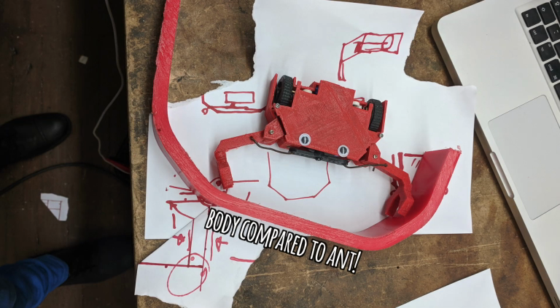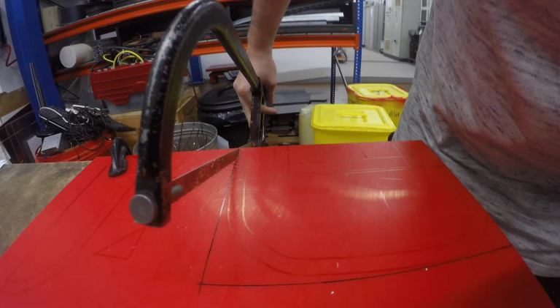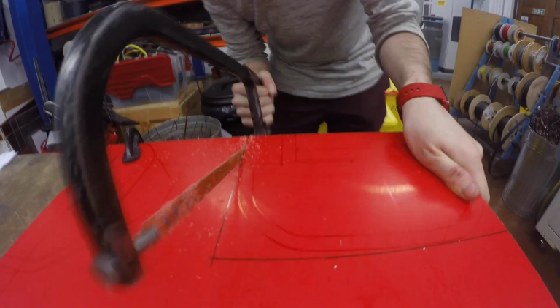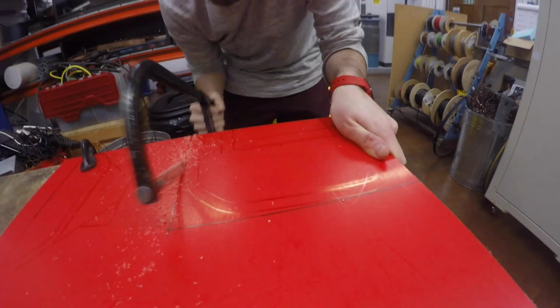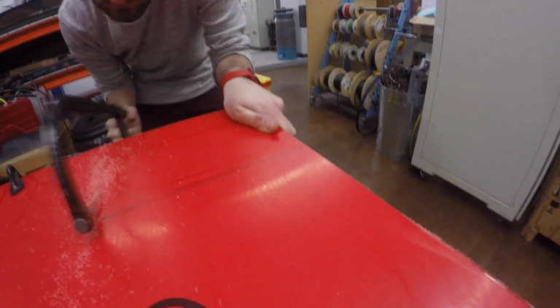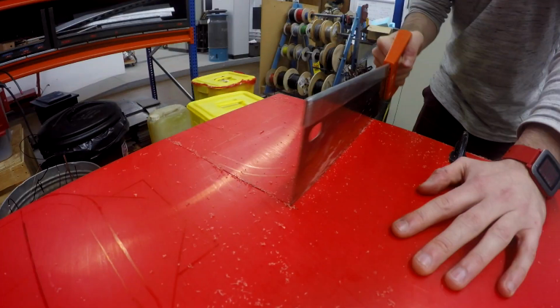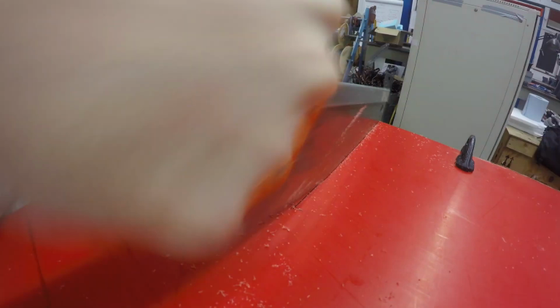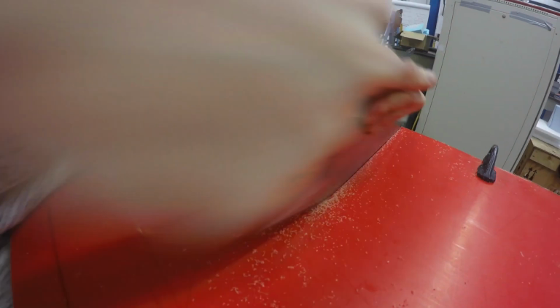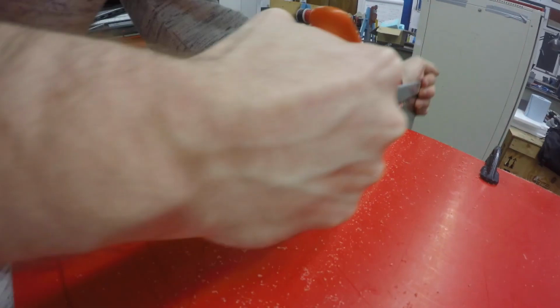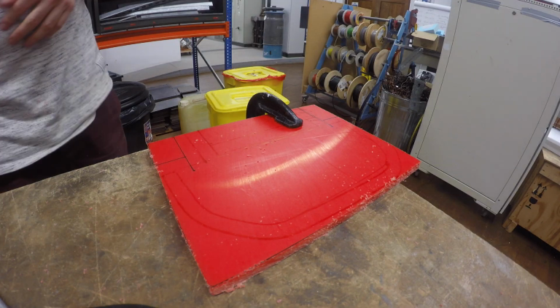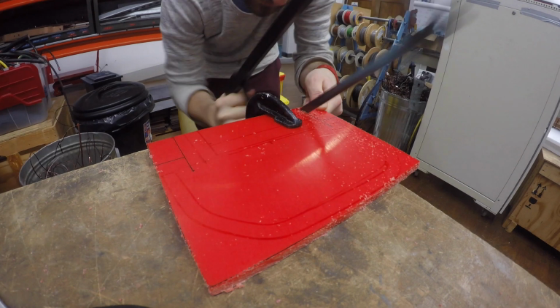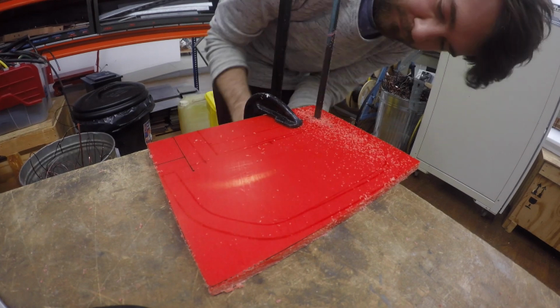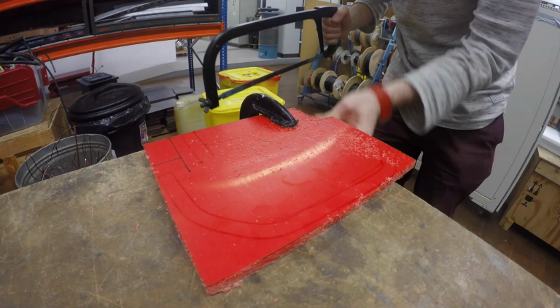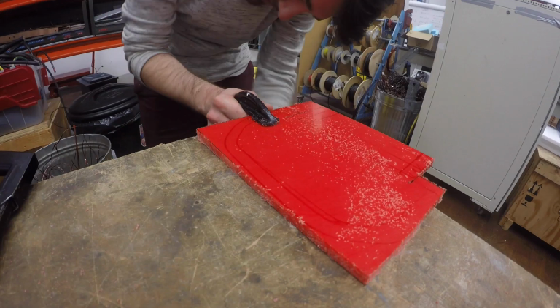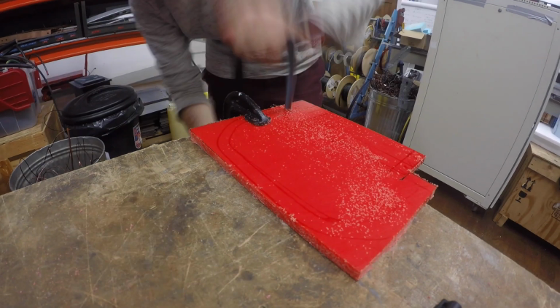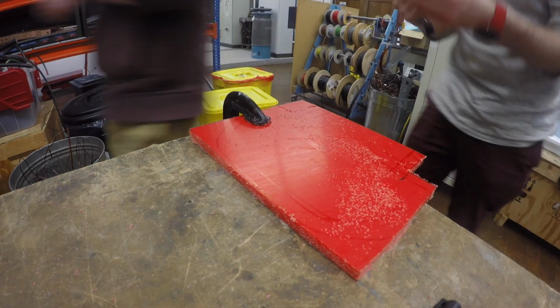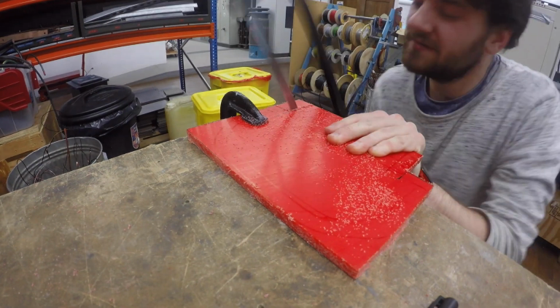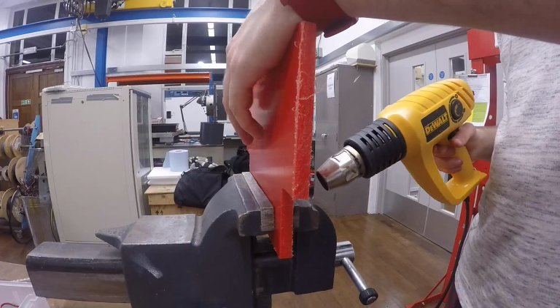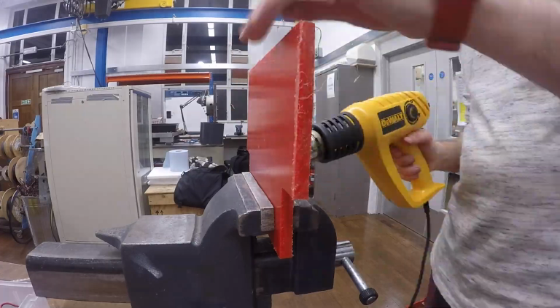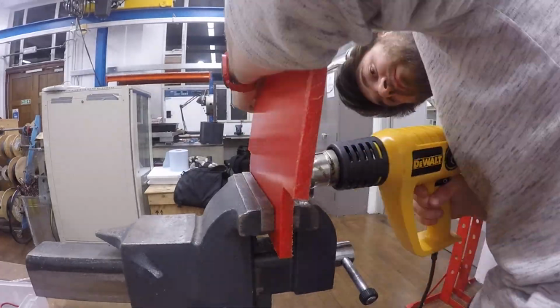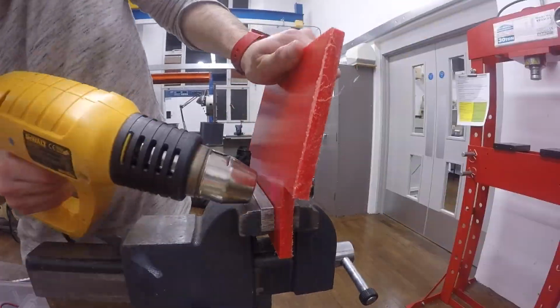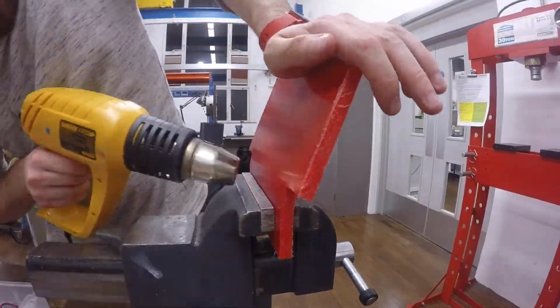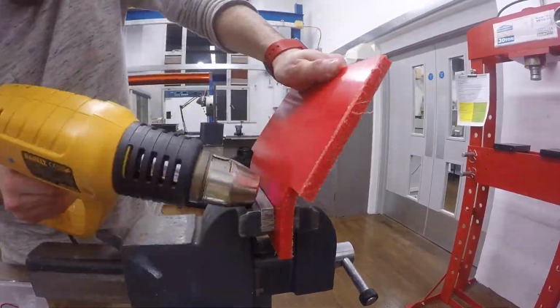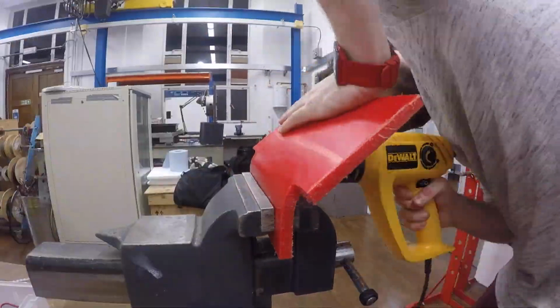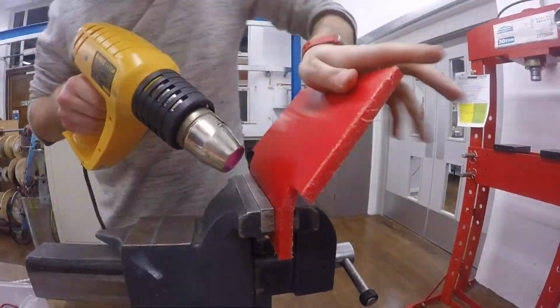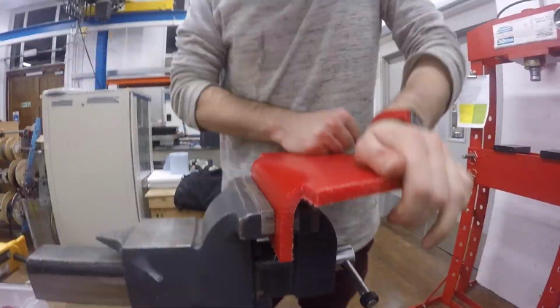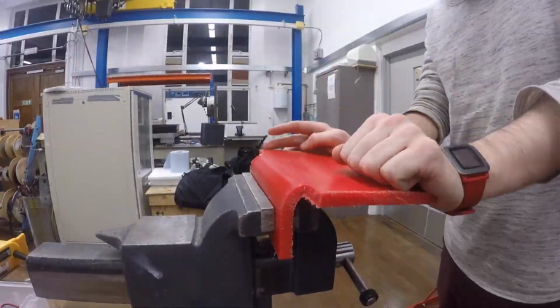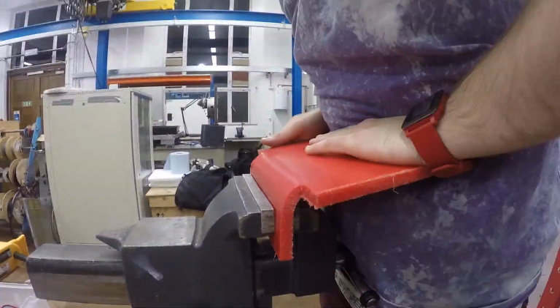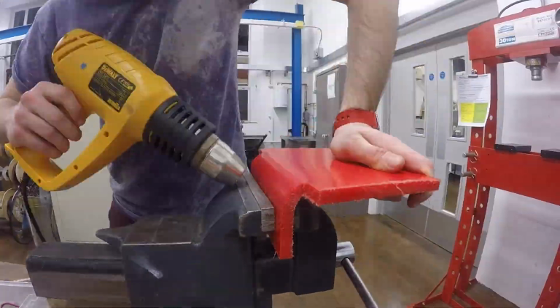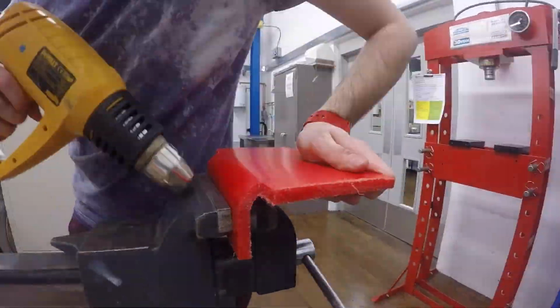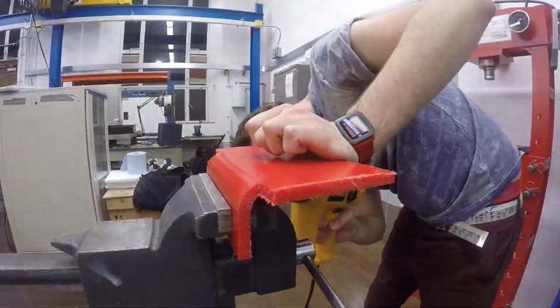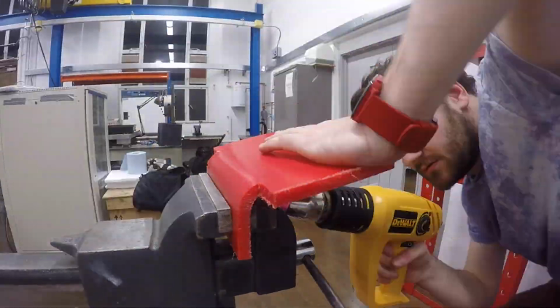Next up, I cut a base plate out, and I heat bent a back plate from the same base plate.